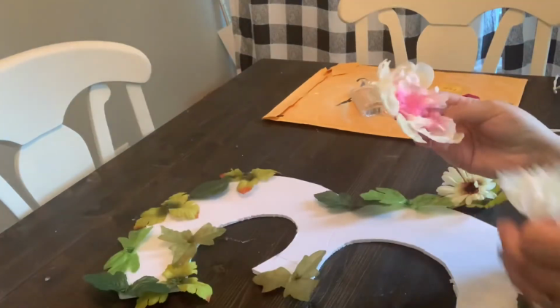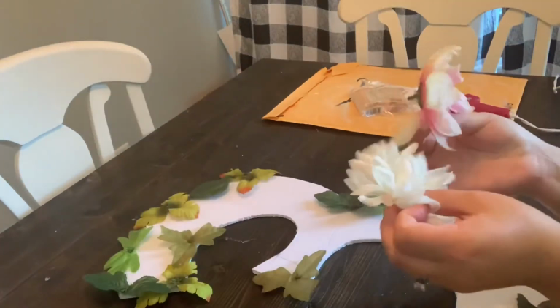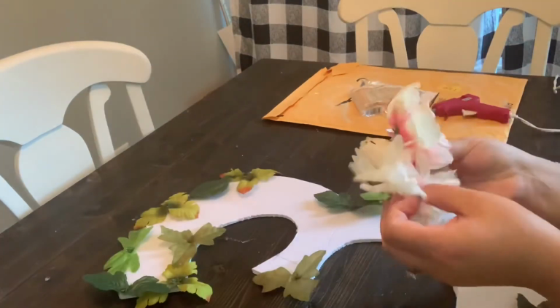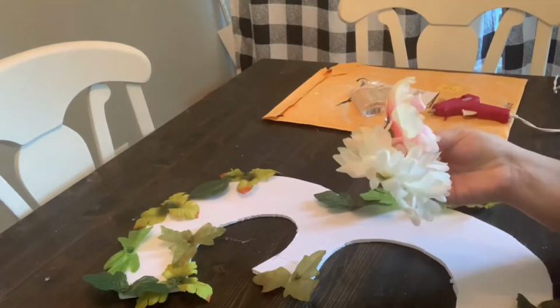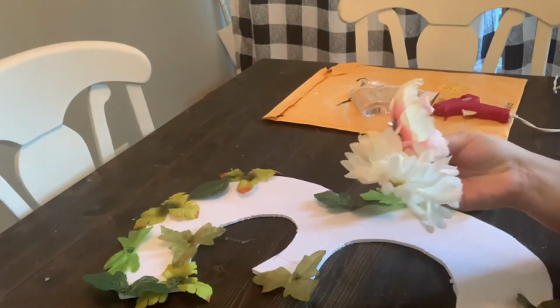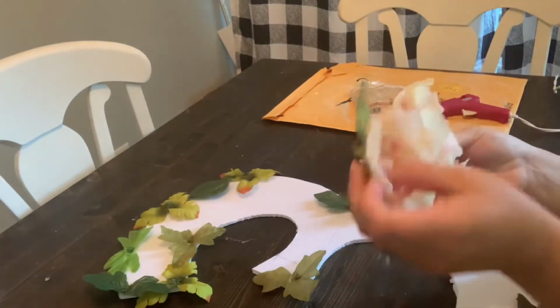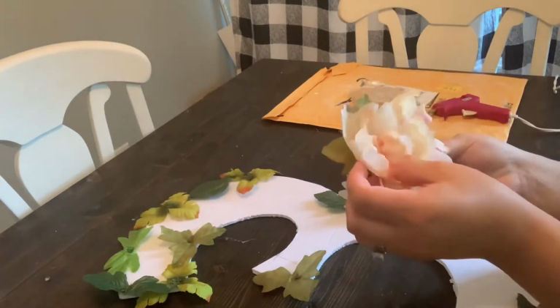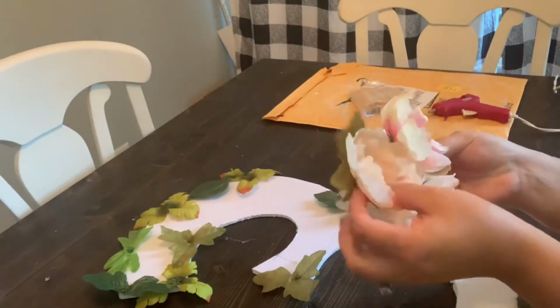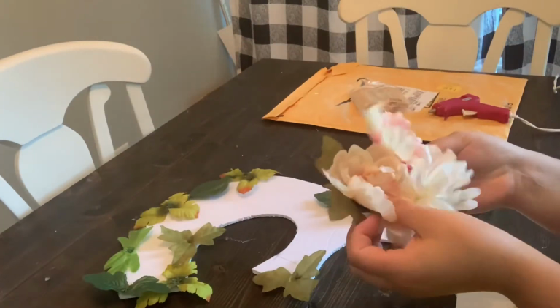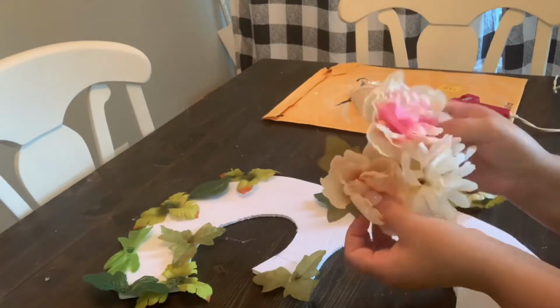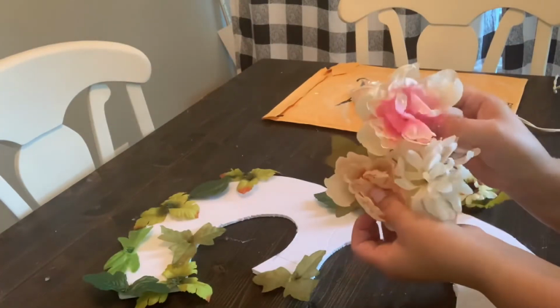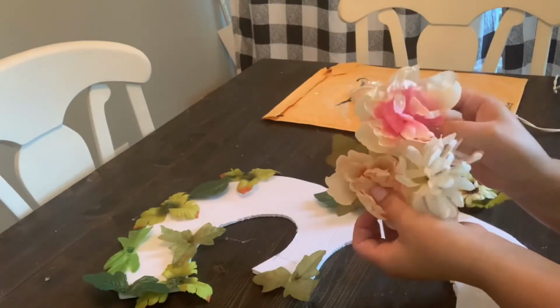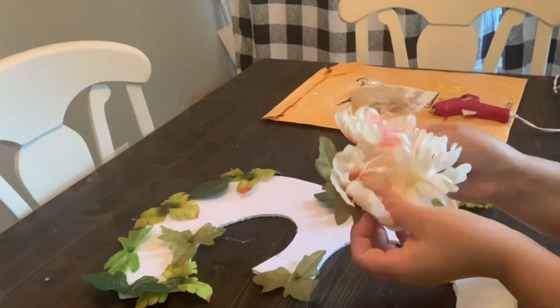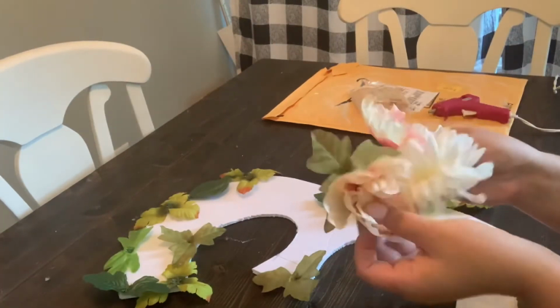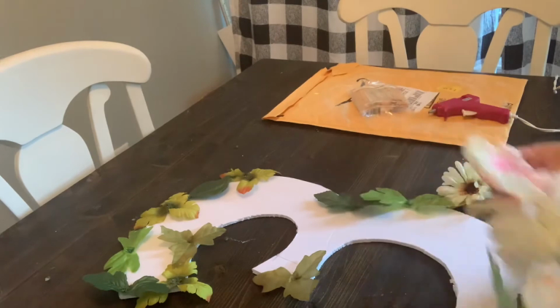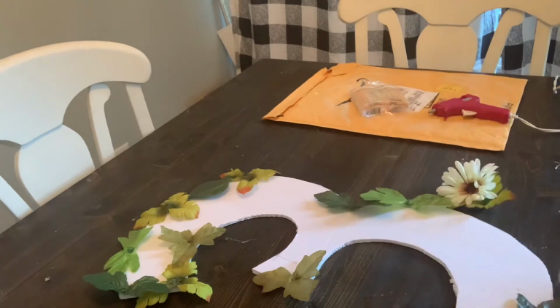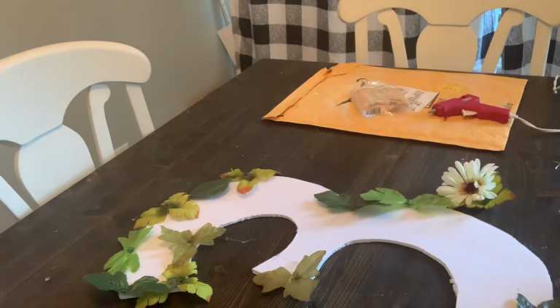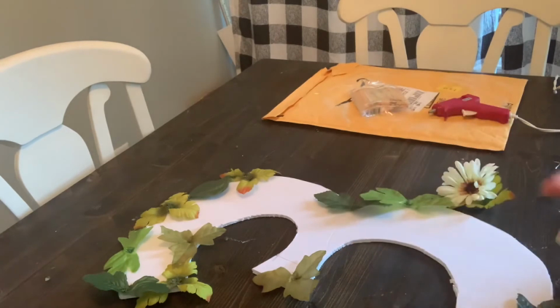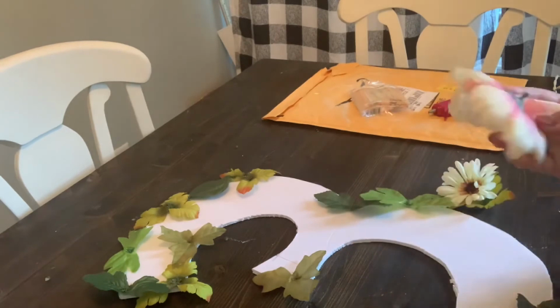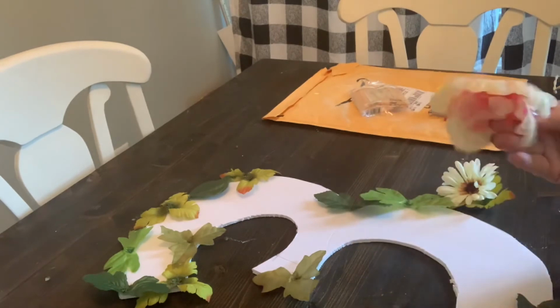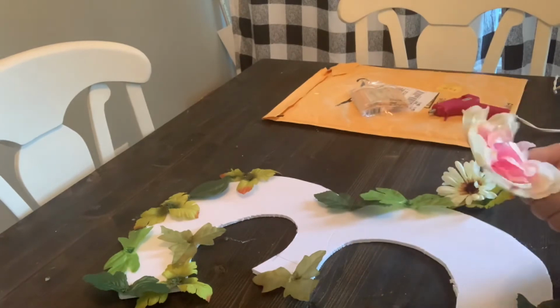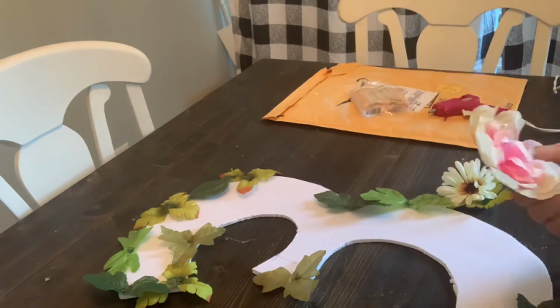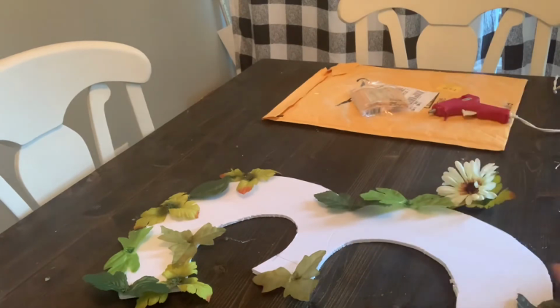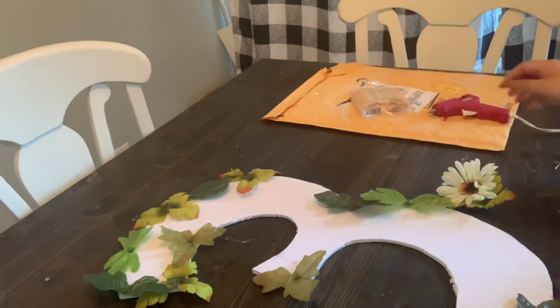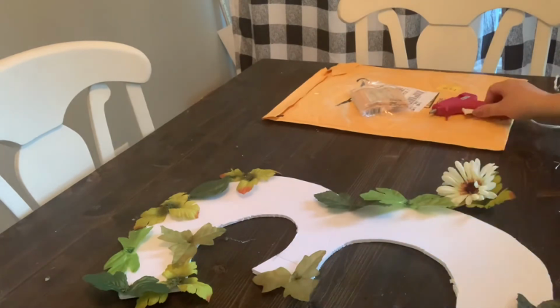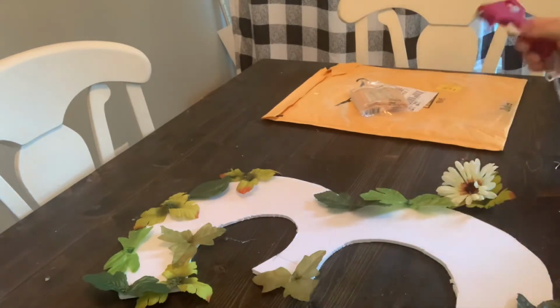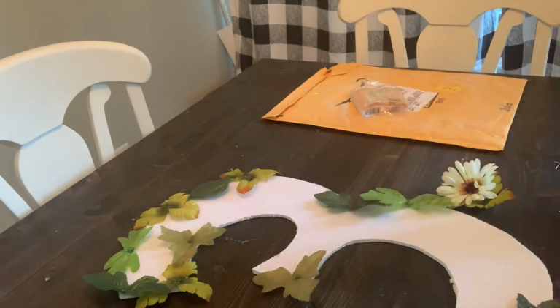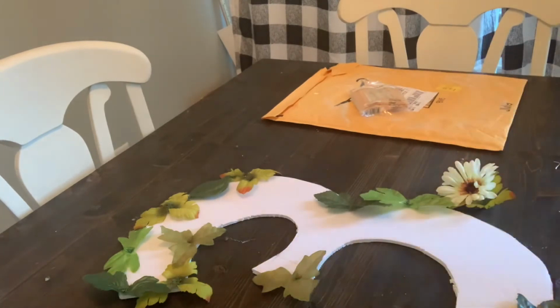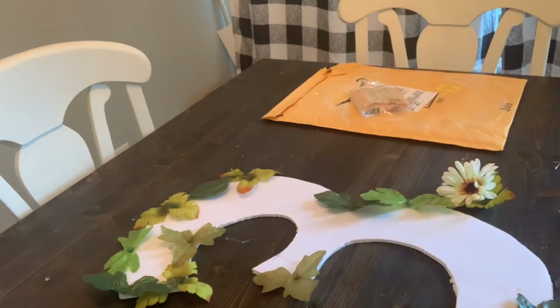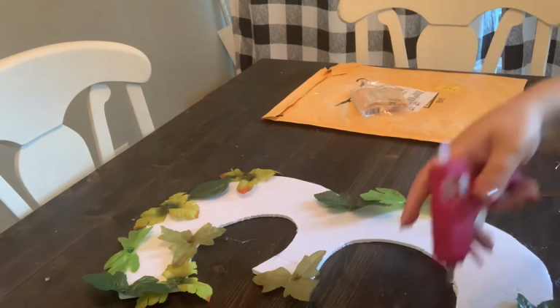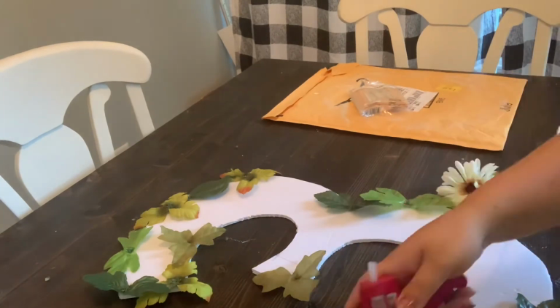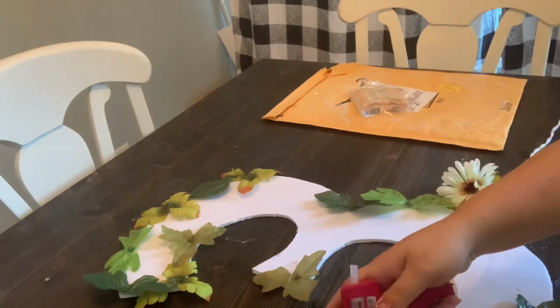Take your flowers and begin gluing them in alternating patterns to create a beautiful but natural-looking blend.